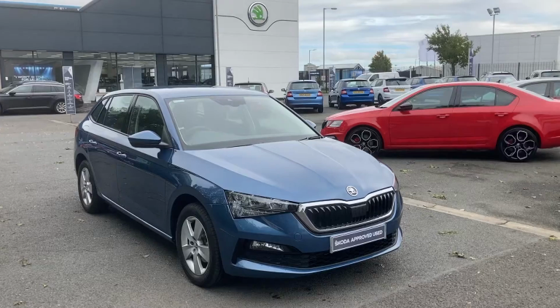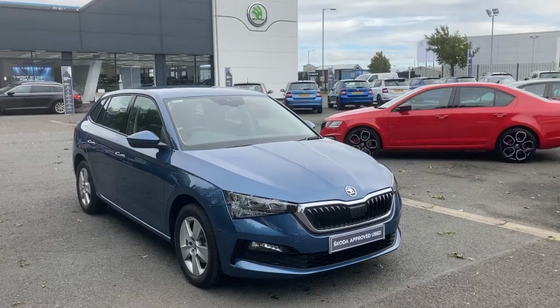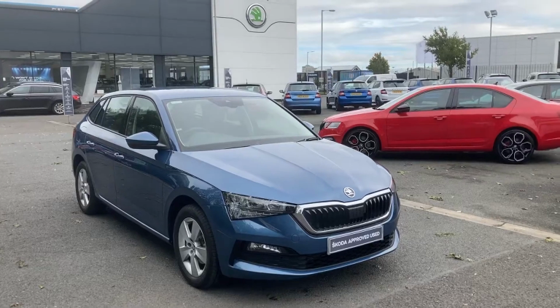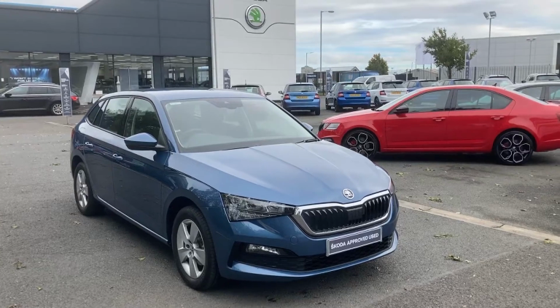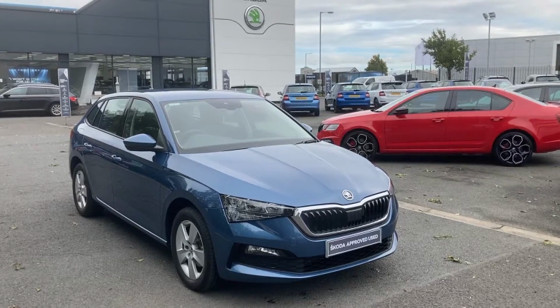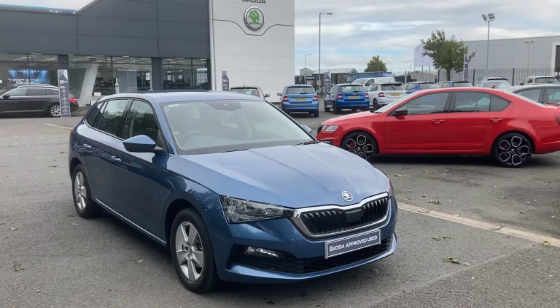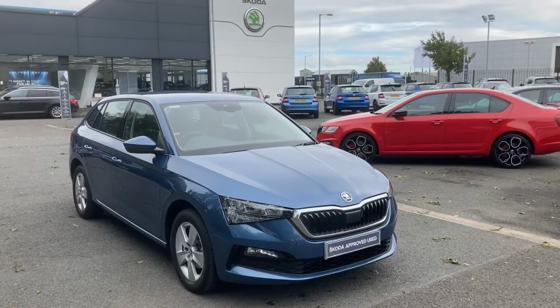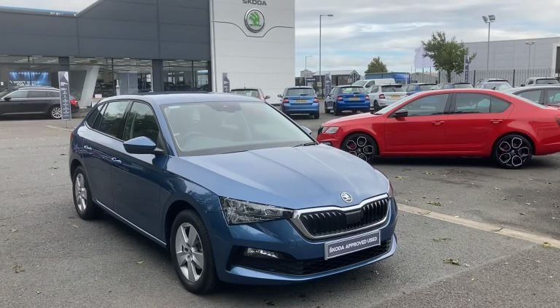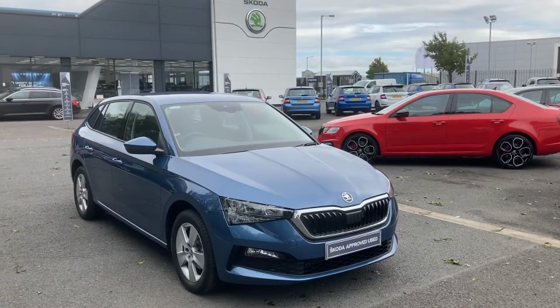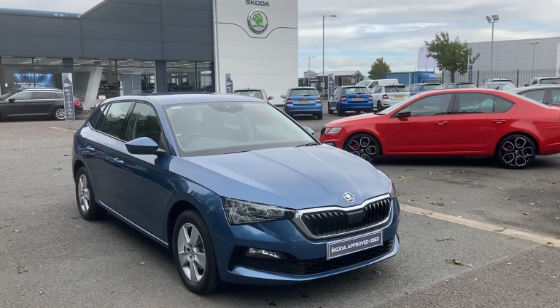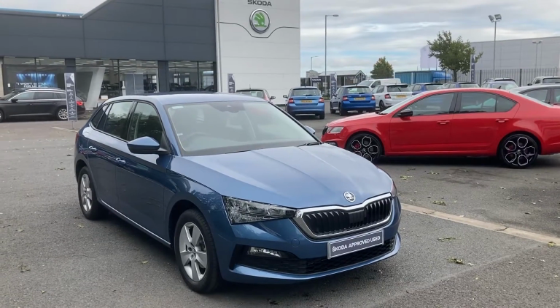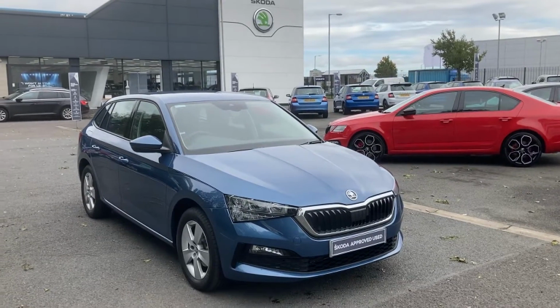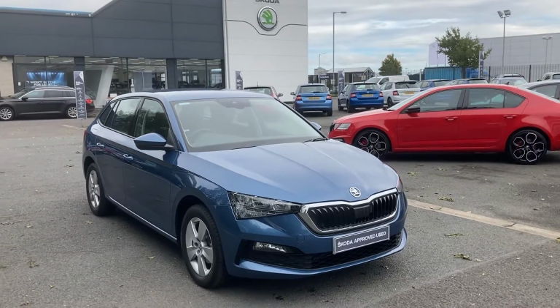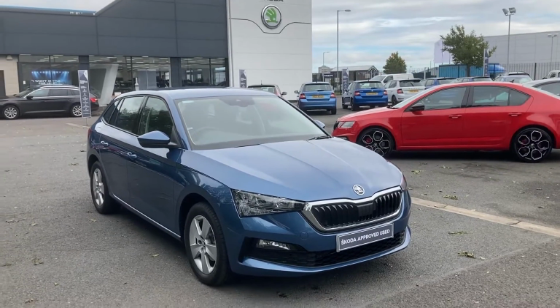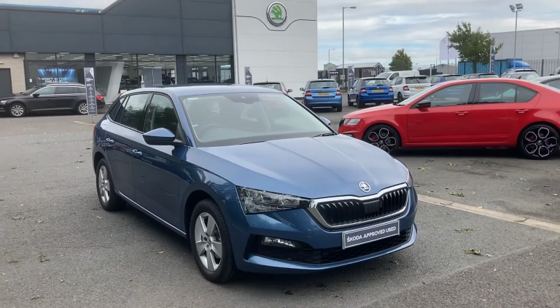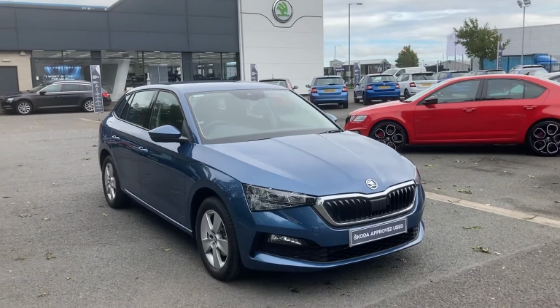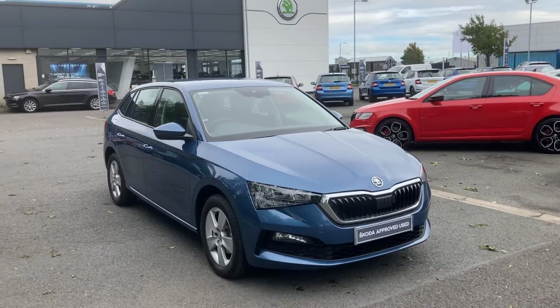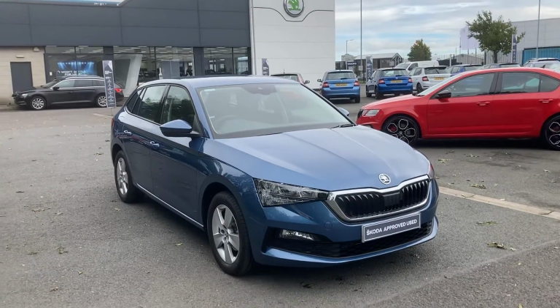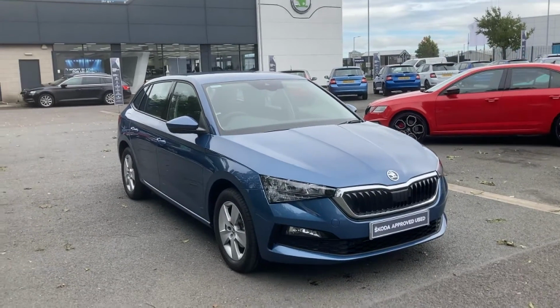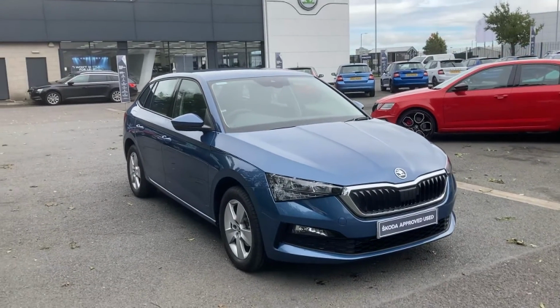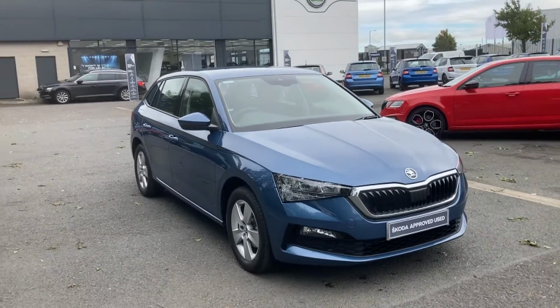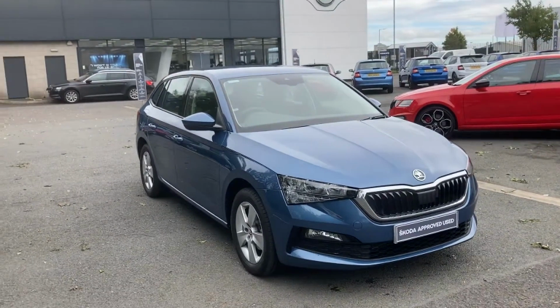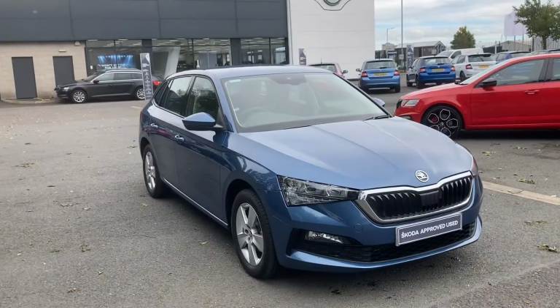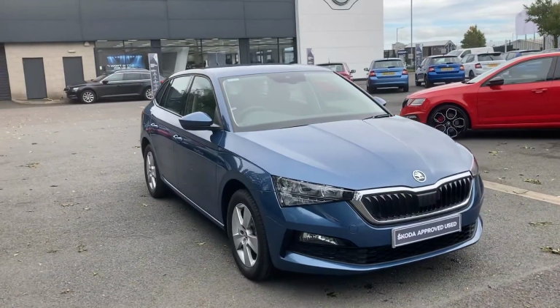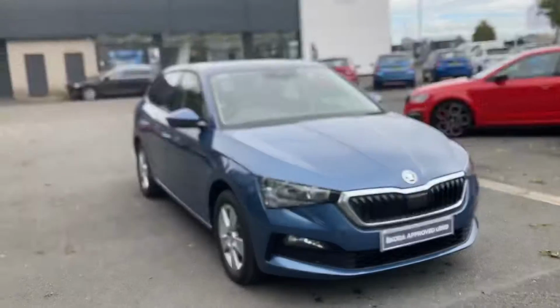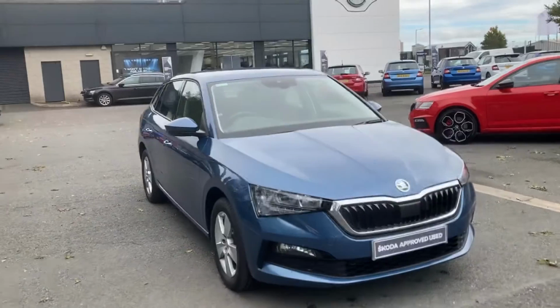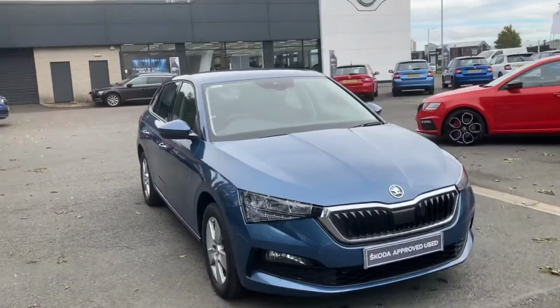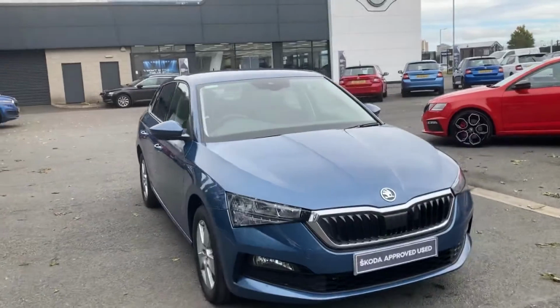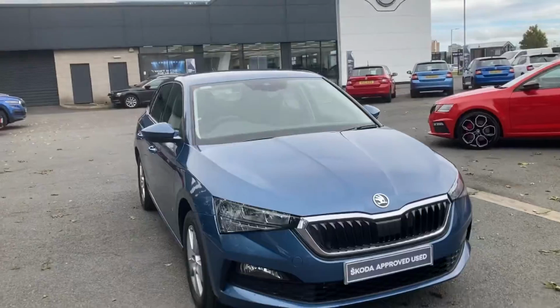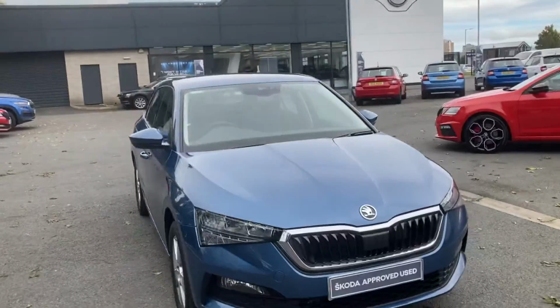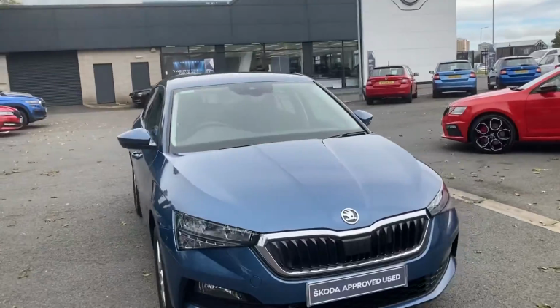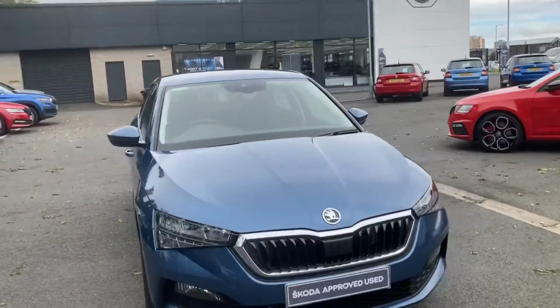Customers, welcome on to our forecourt at Mervyn Stewart Skoda. Here to show you a gorgeous car, a Skoda Scala.